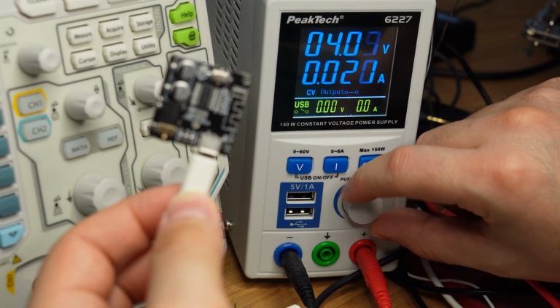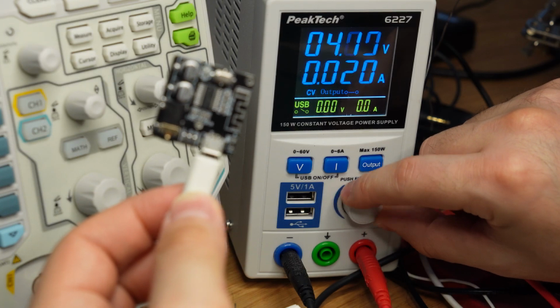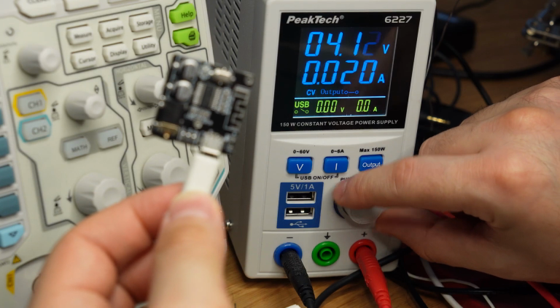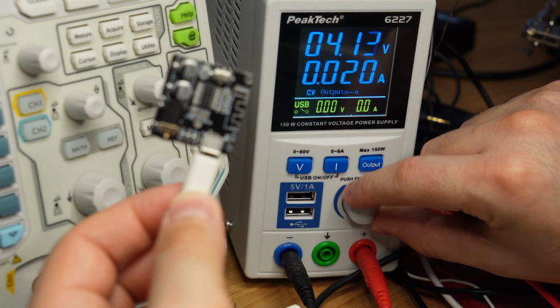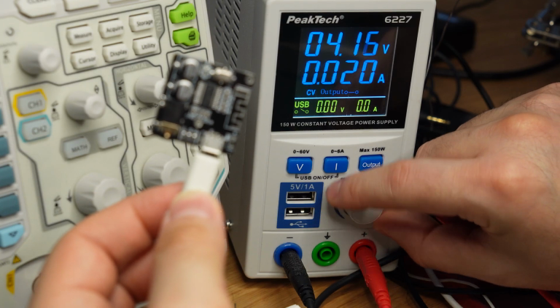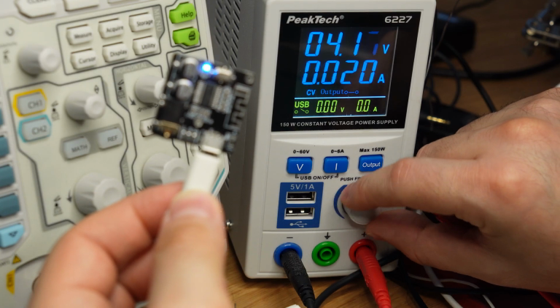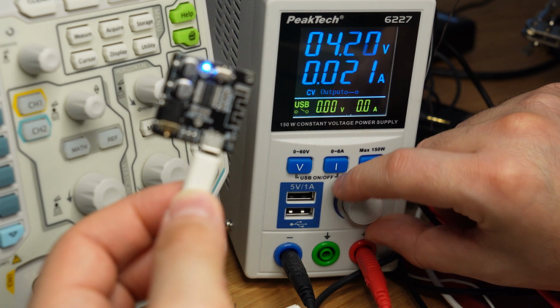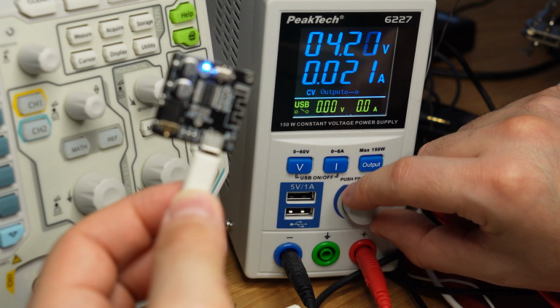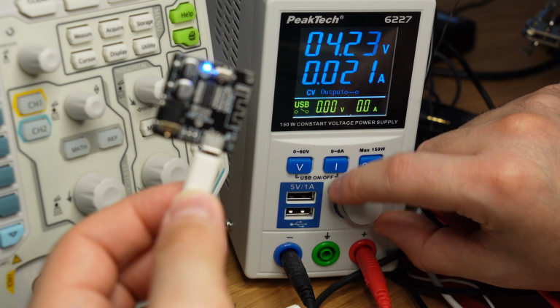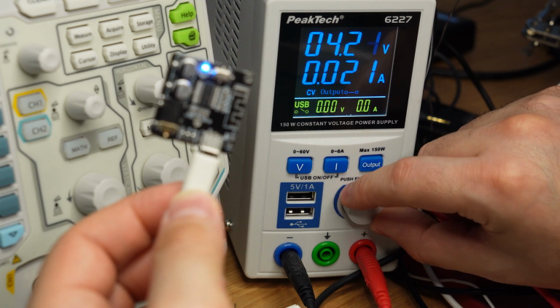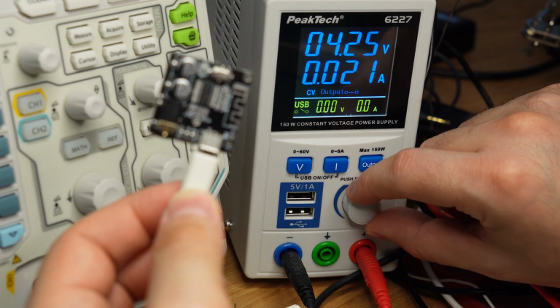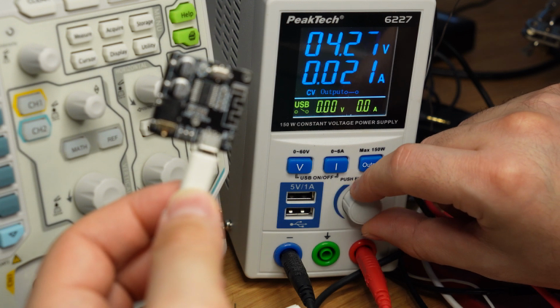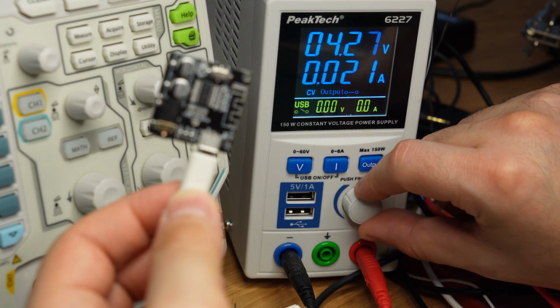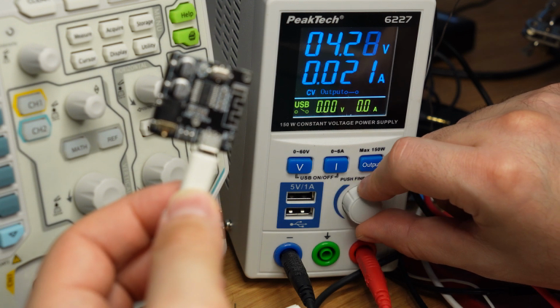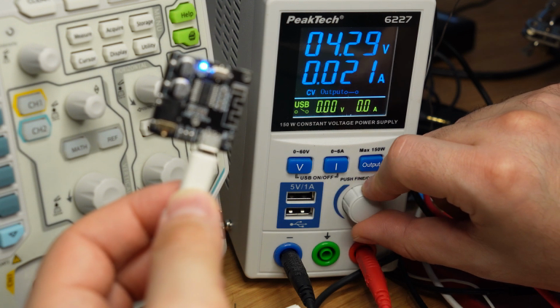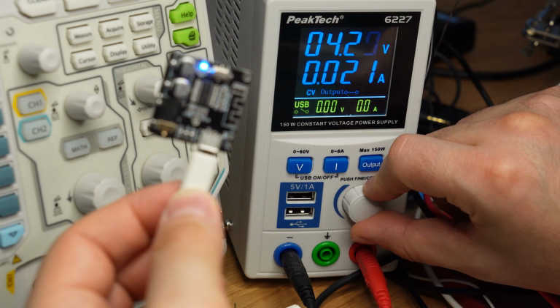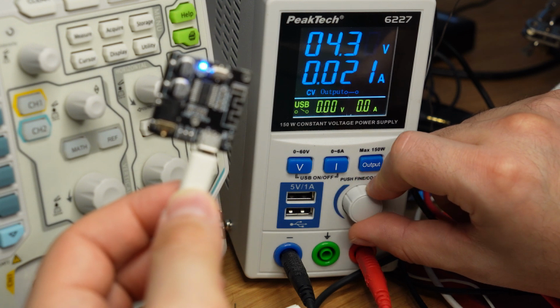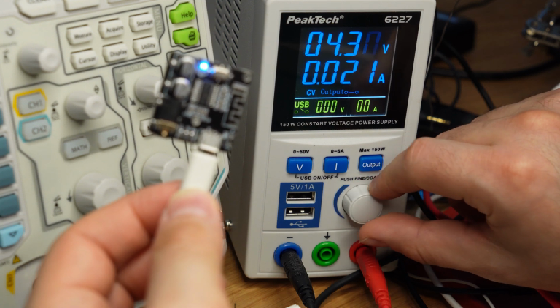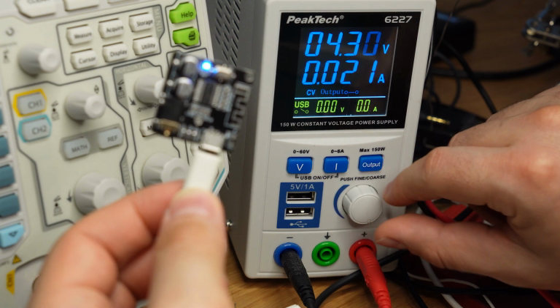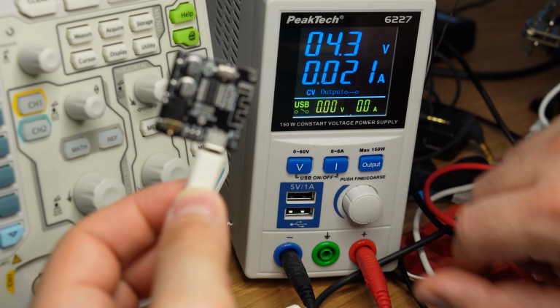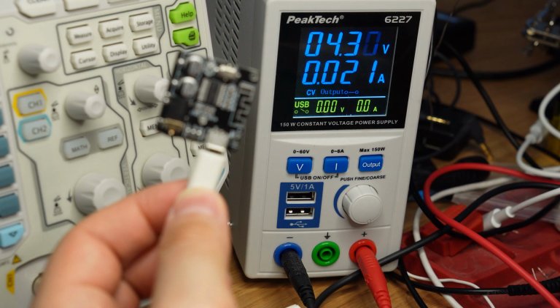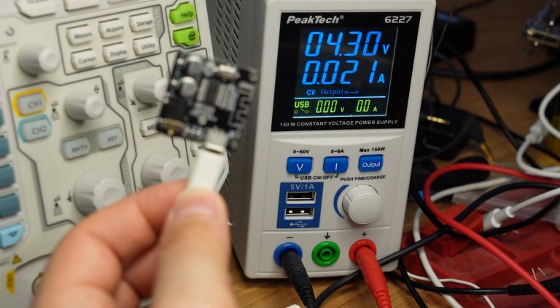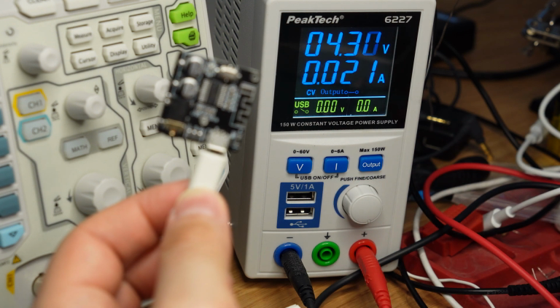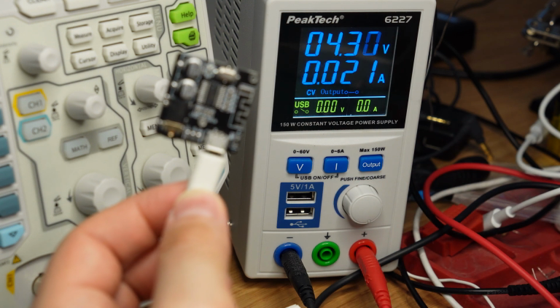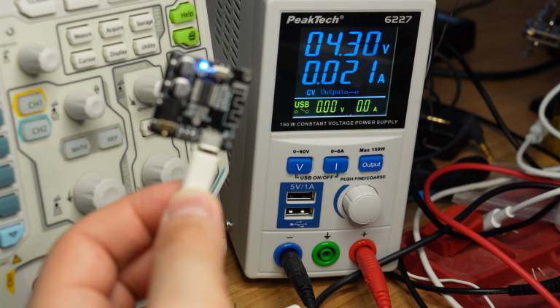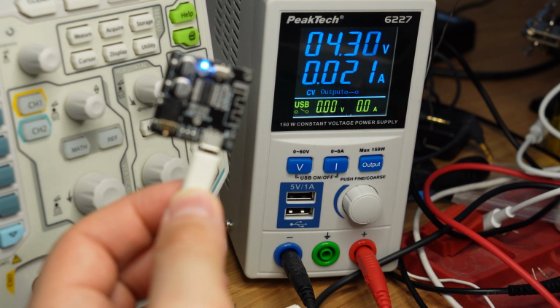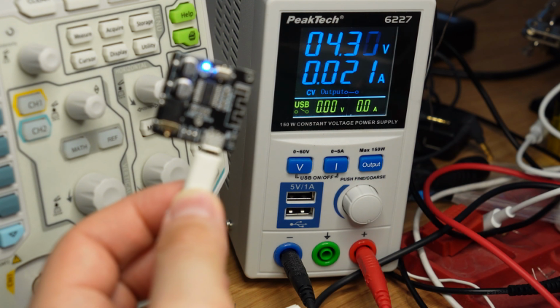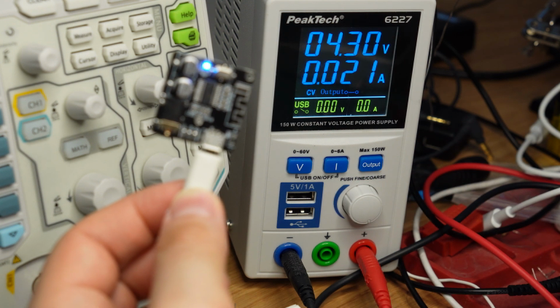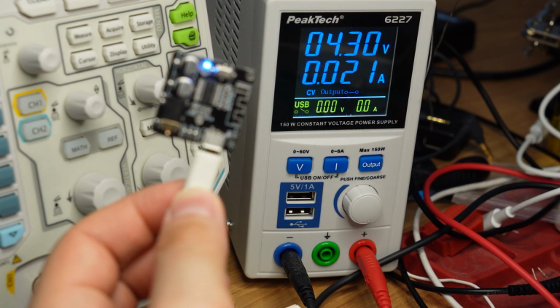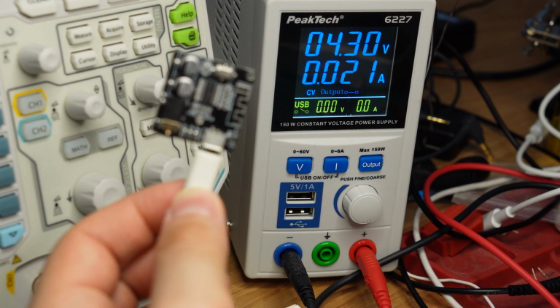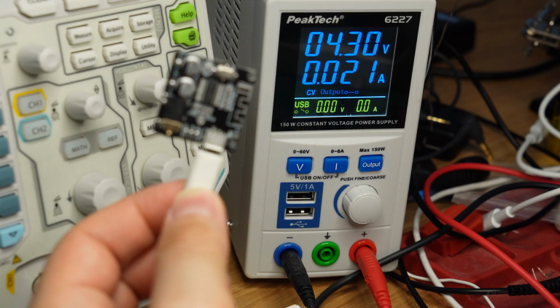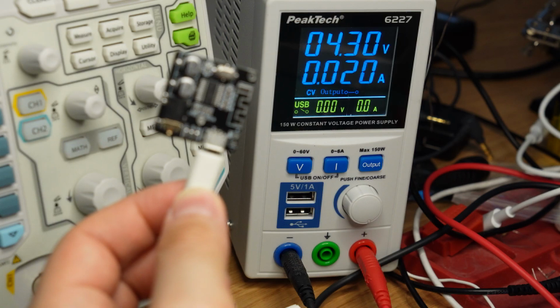They consume about 20–30 mA maximum when playing music, so you should have no troubles powering them.